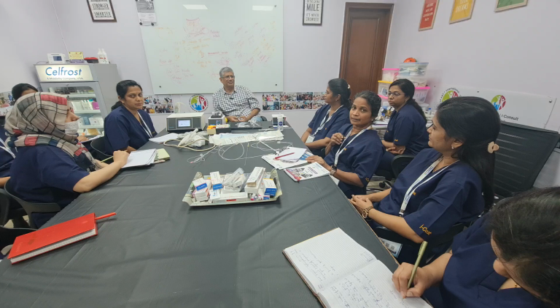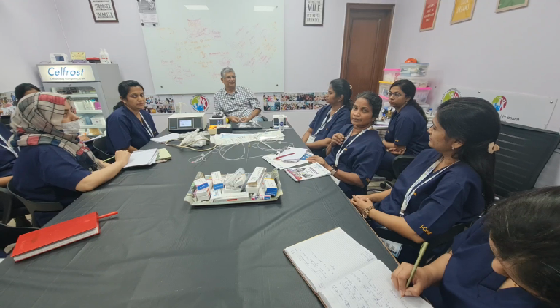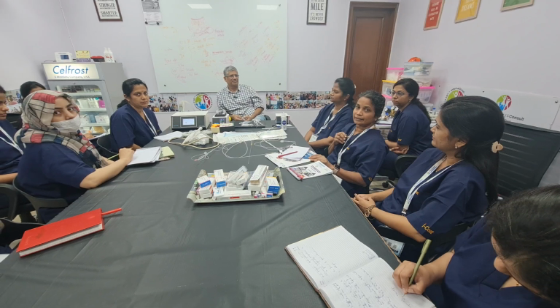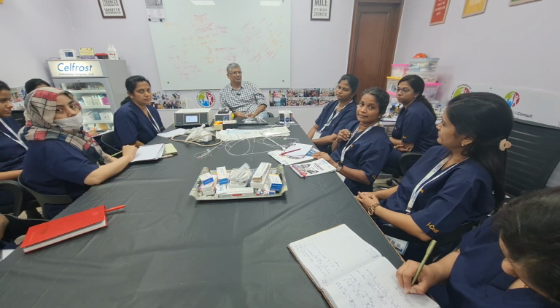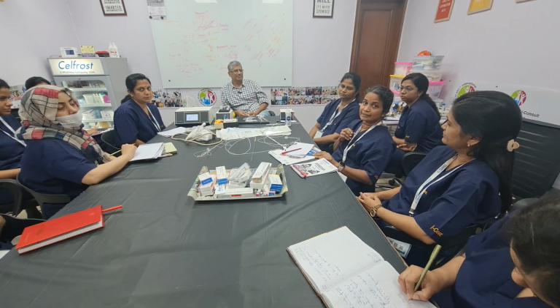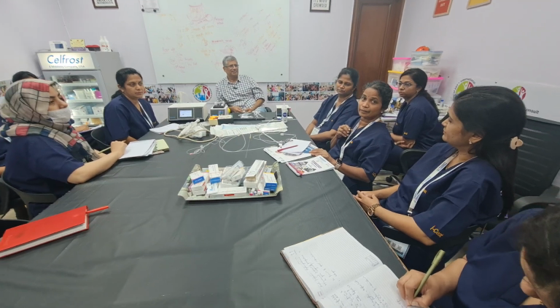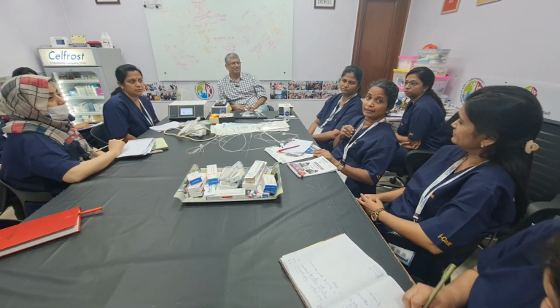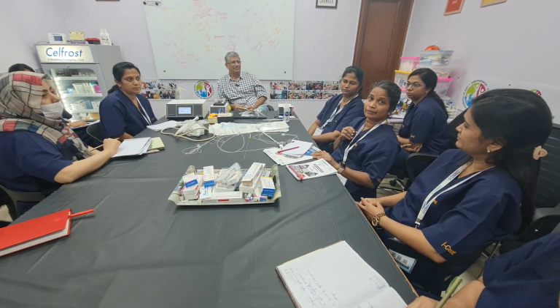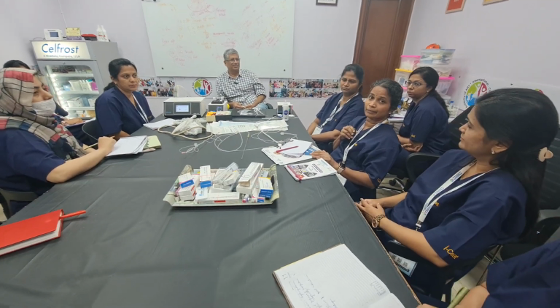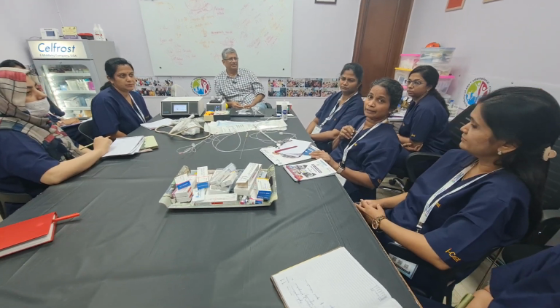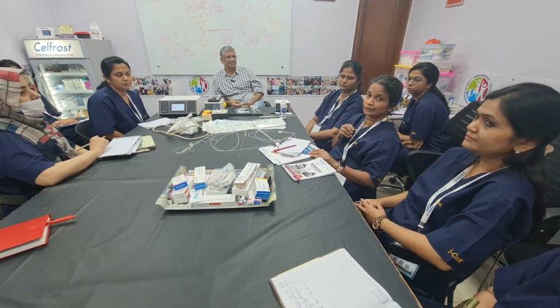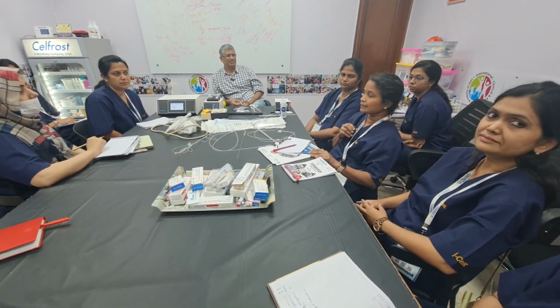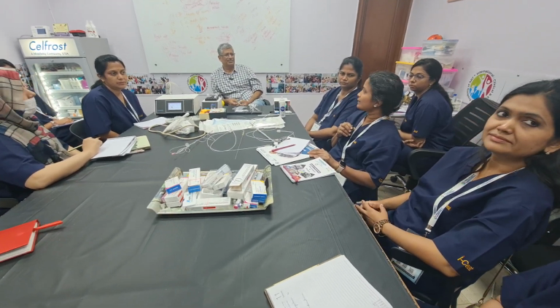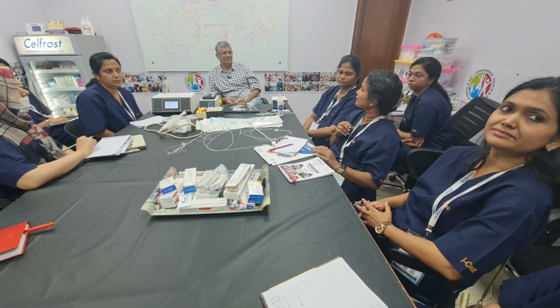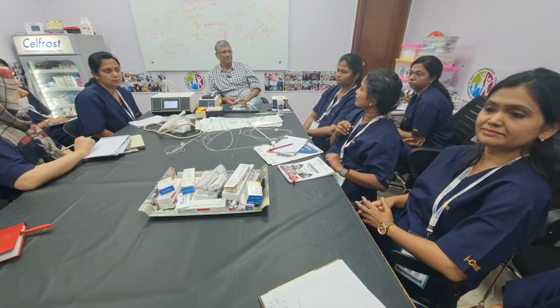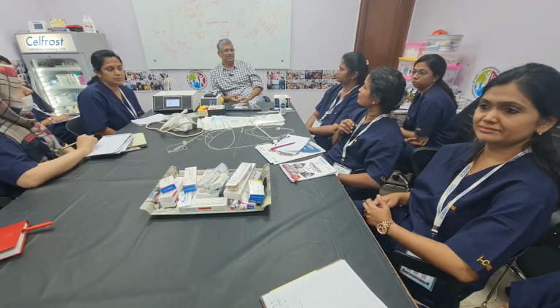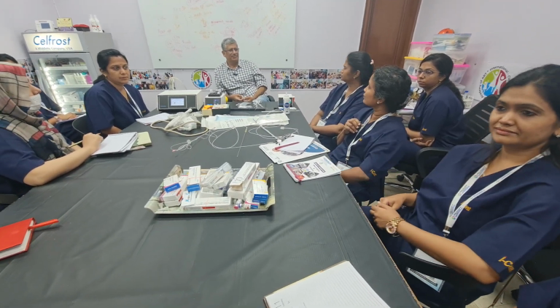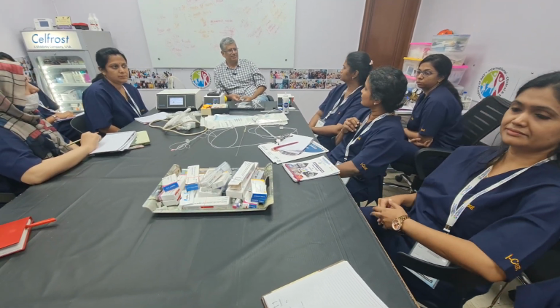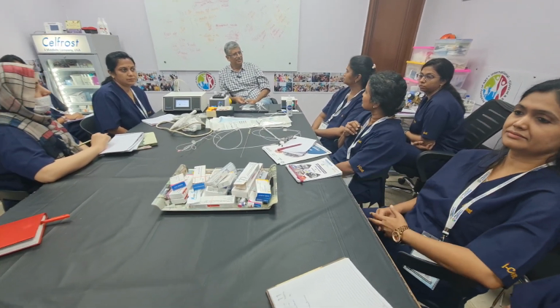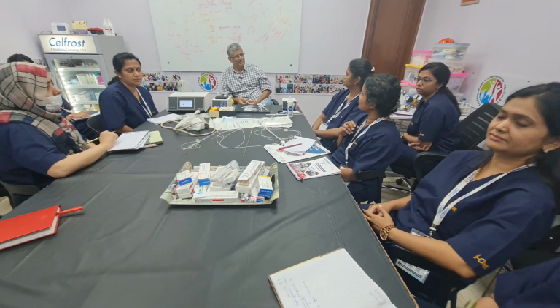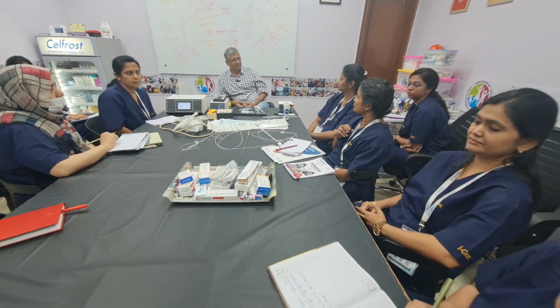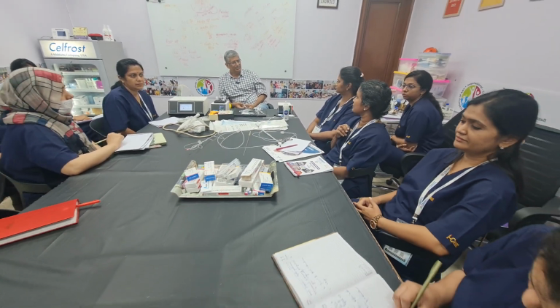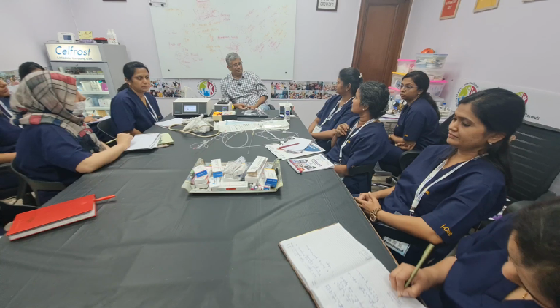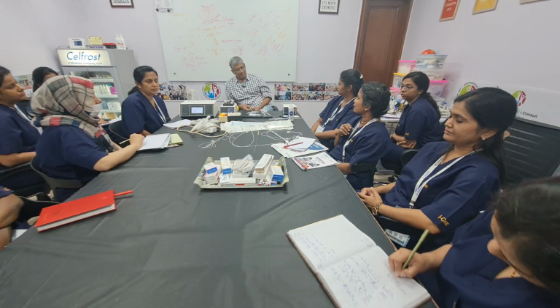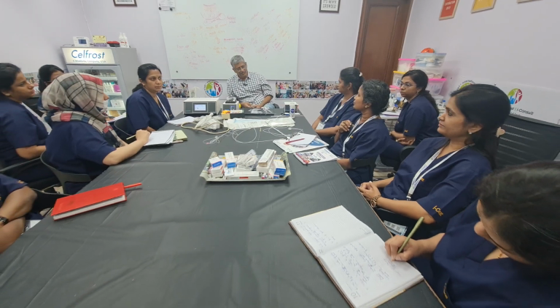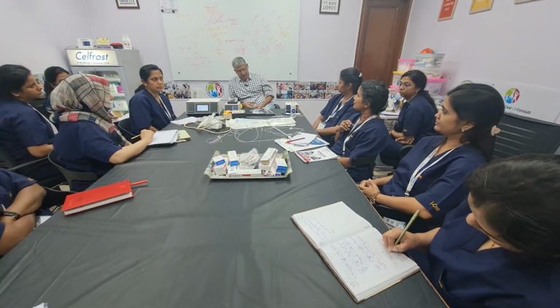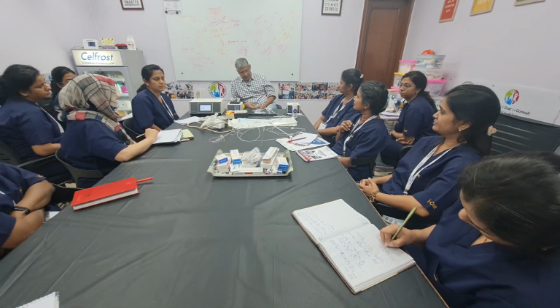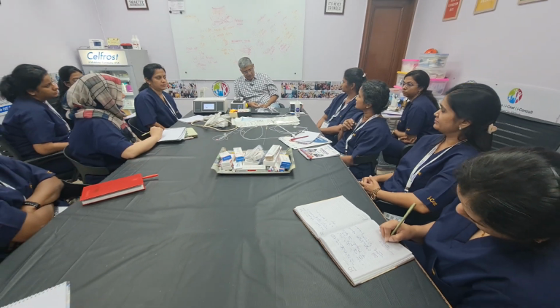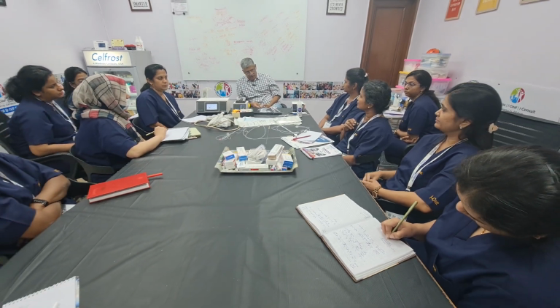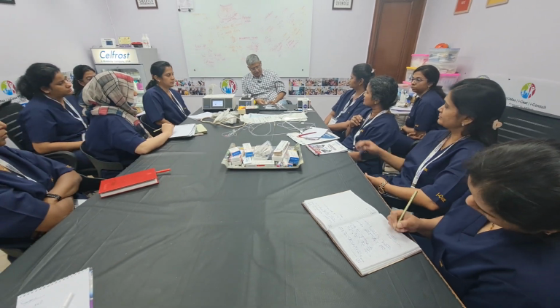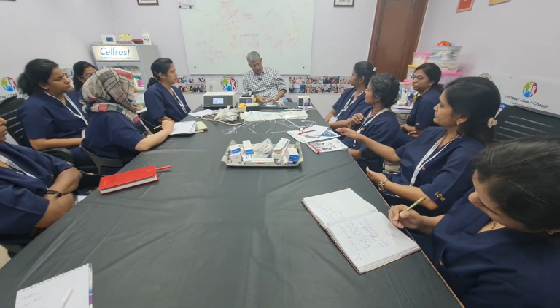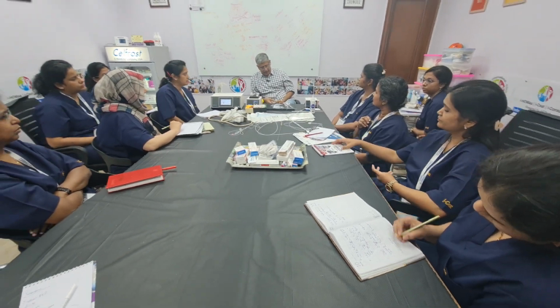Hi, this is Dr. Menaka from Tamil Nadu. Till how long do we give progesterone? Up to 9 or 16 weeks?